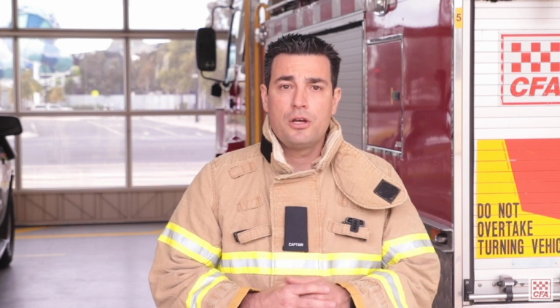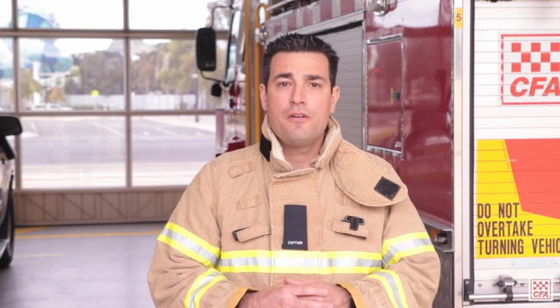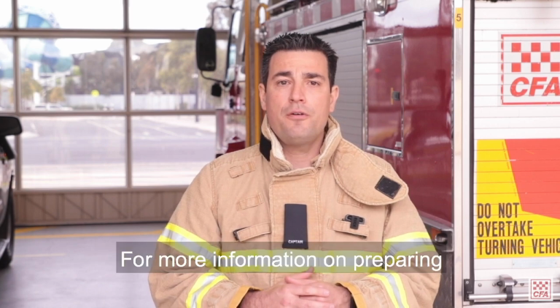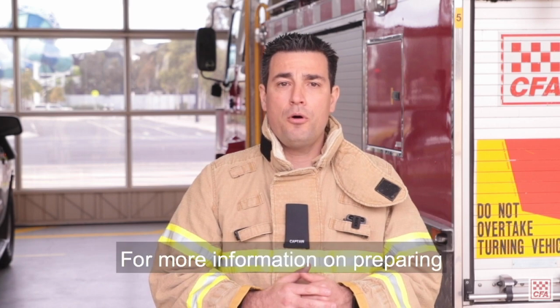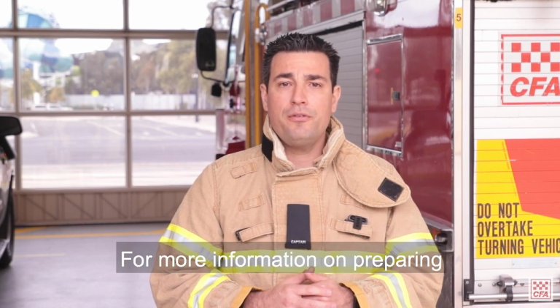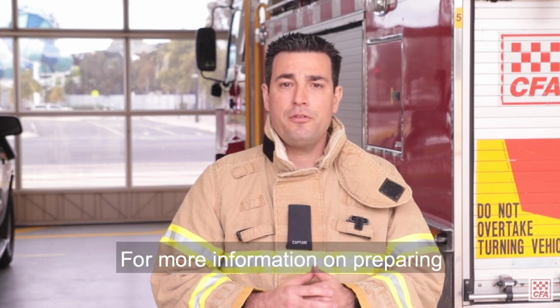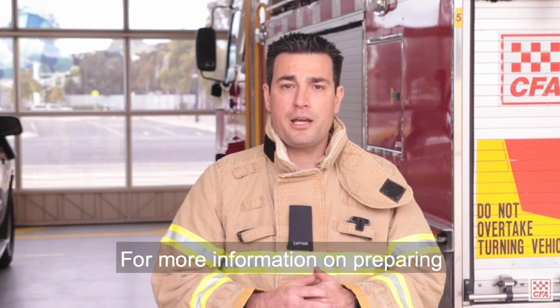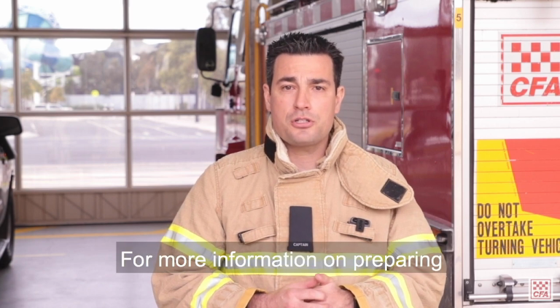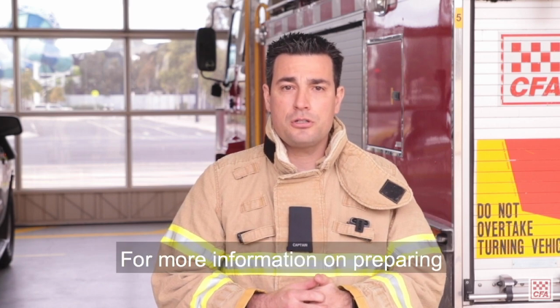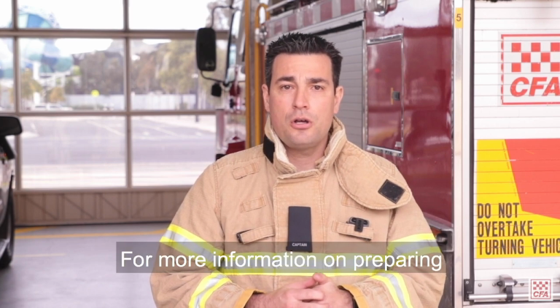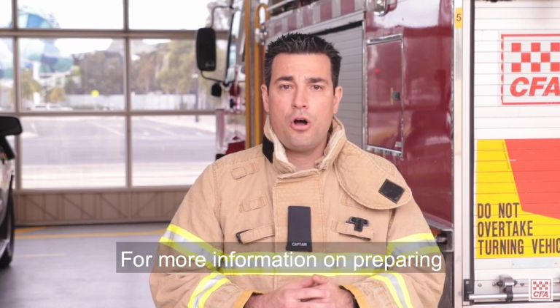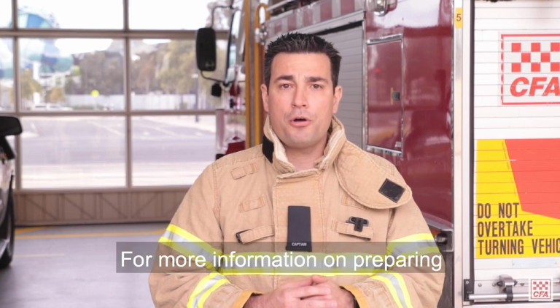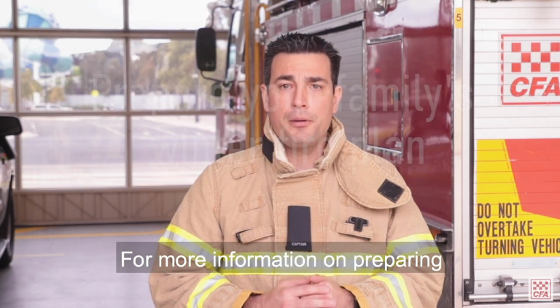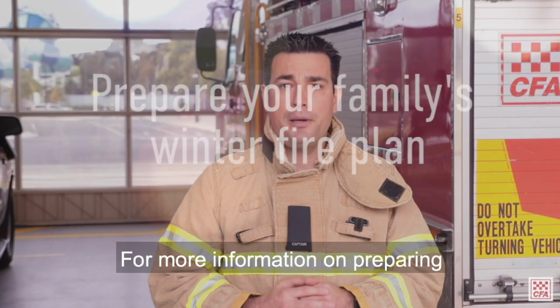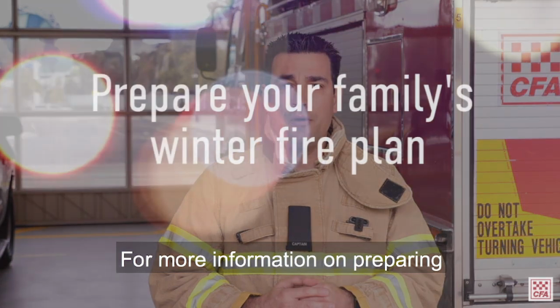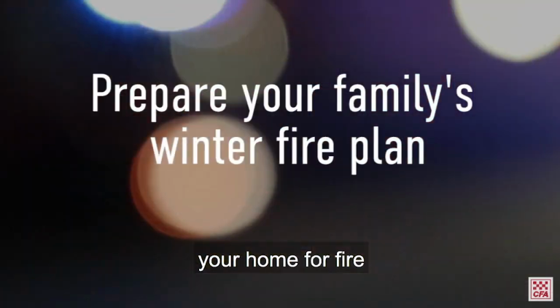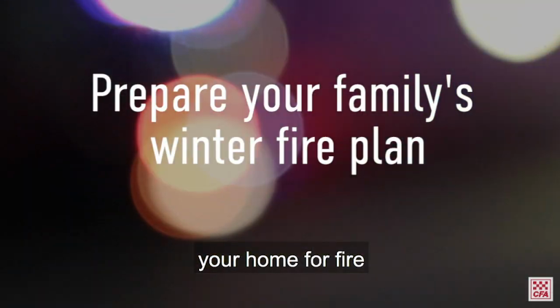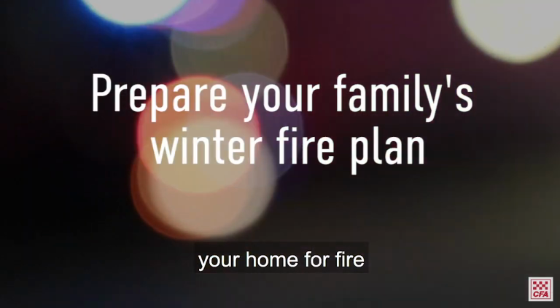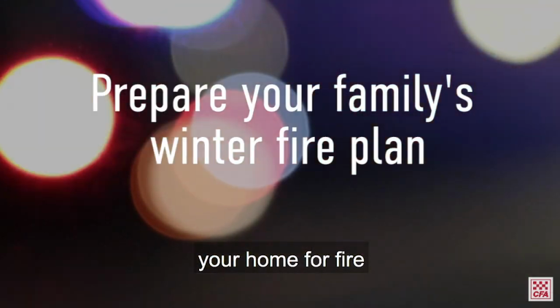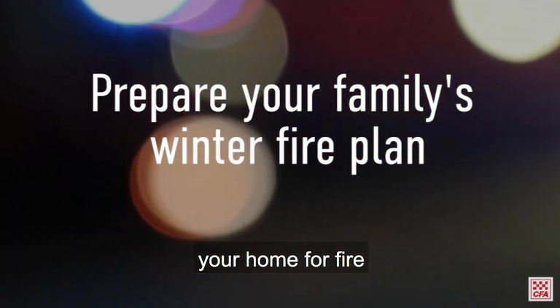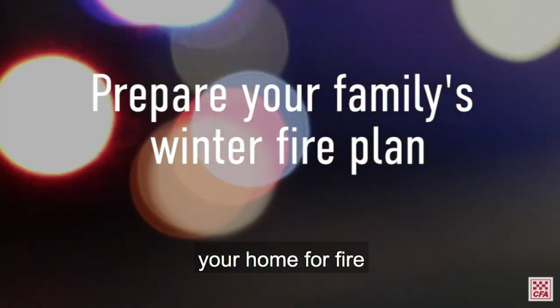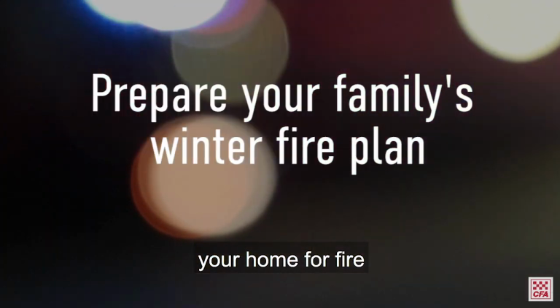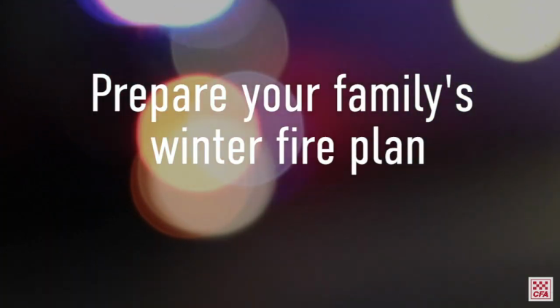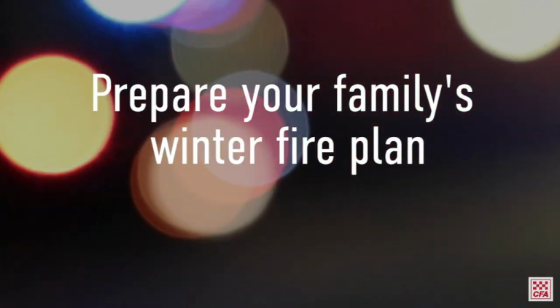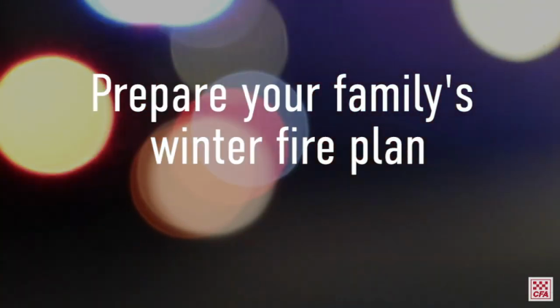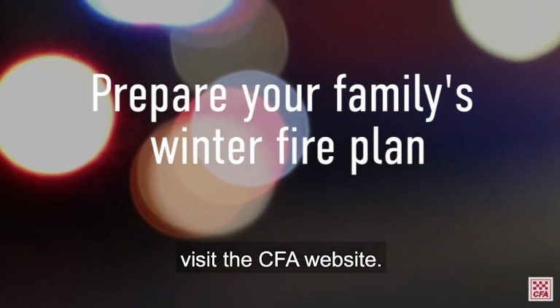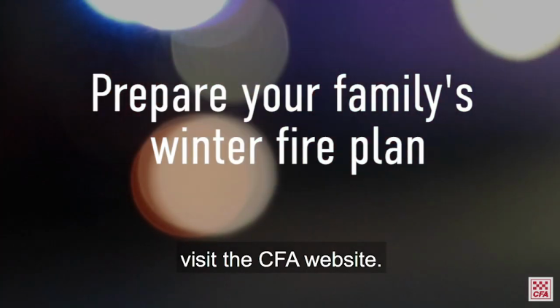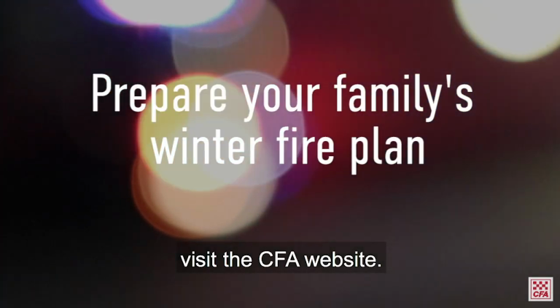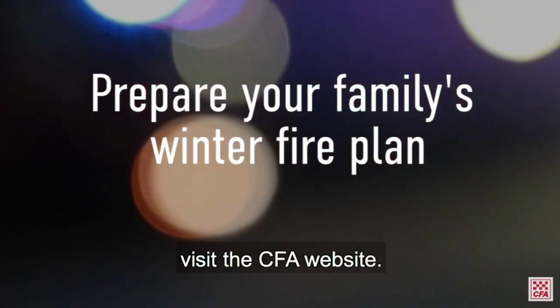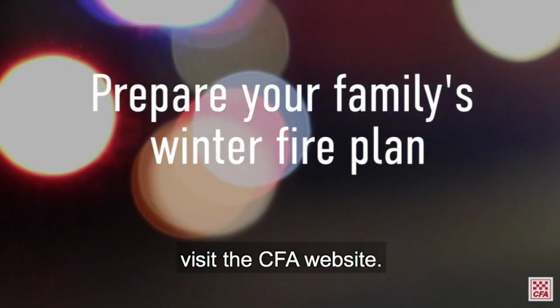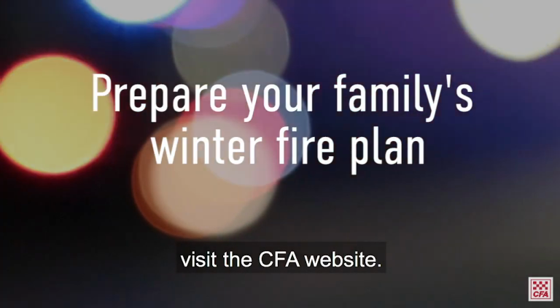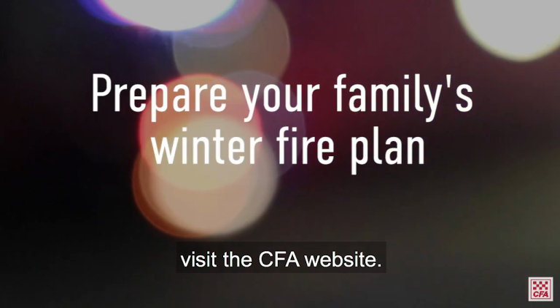For more information on preparing your home for fire, visit the CFA website.